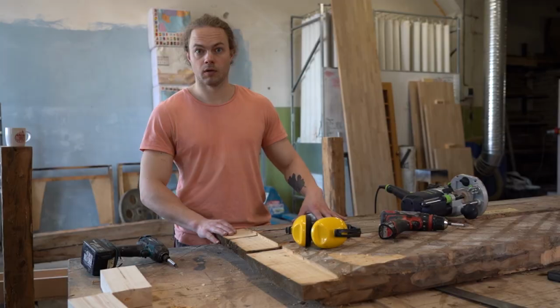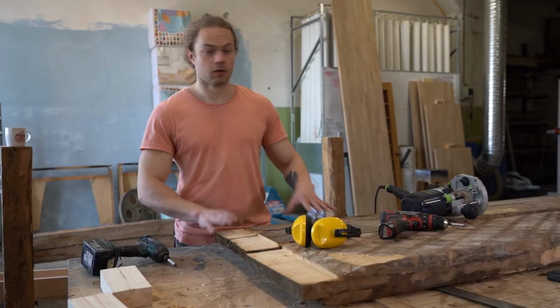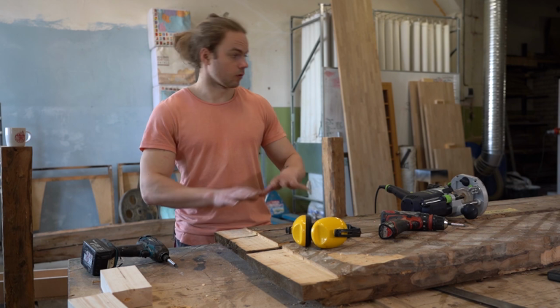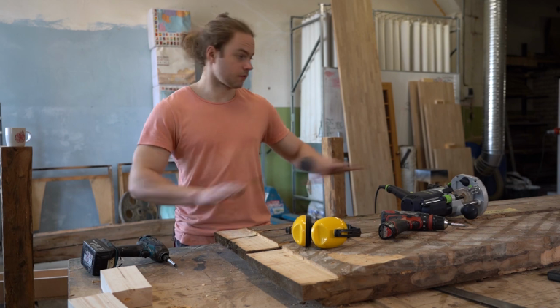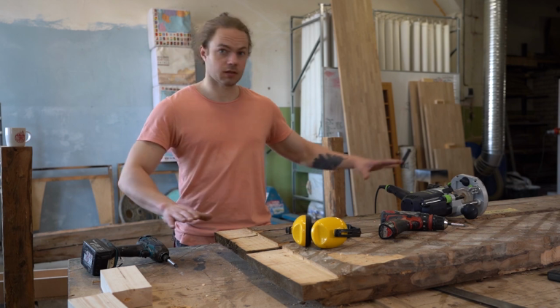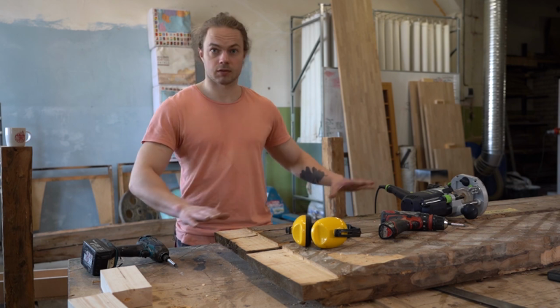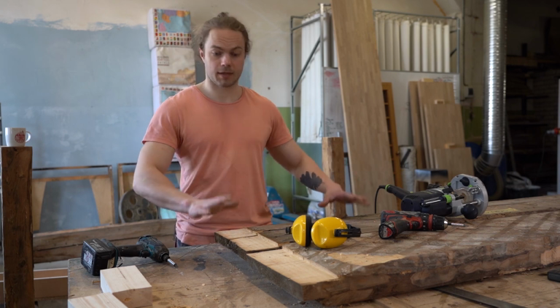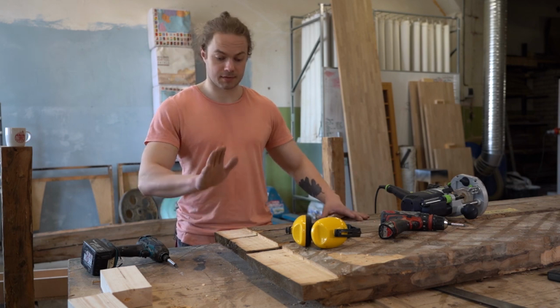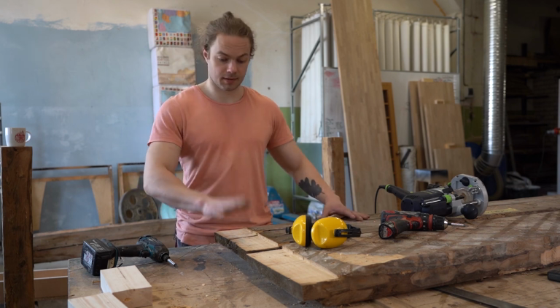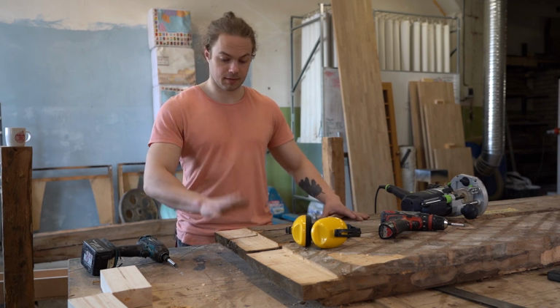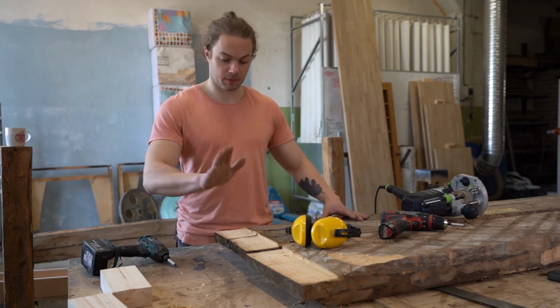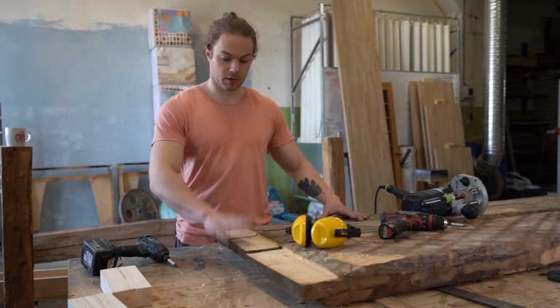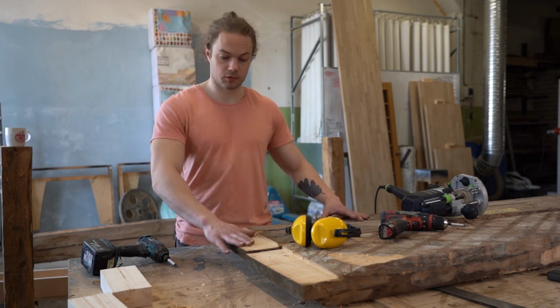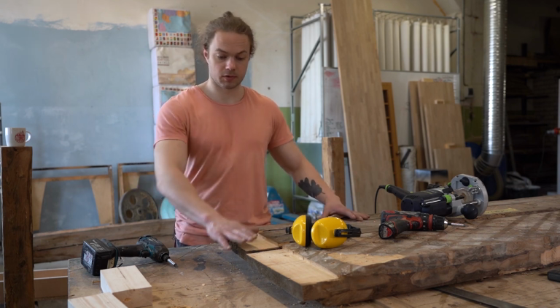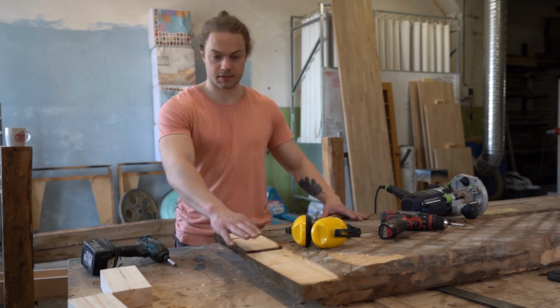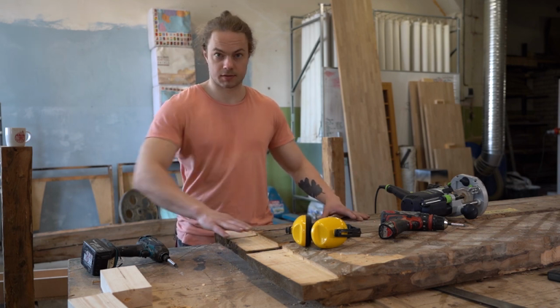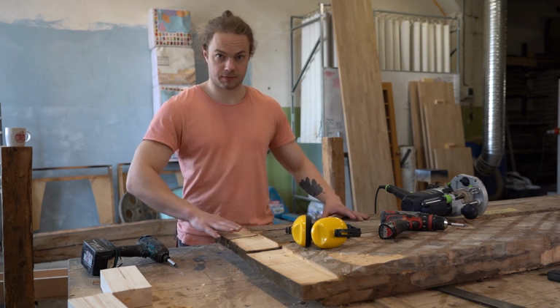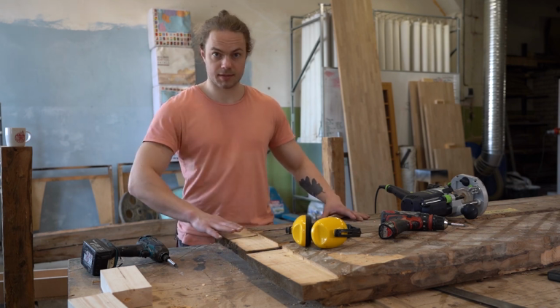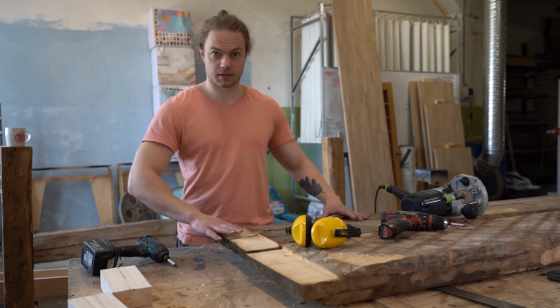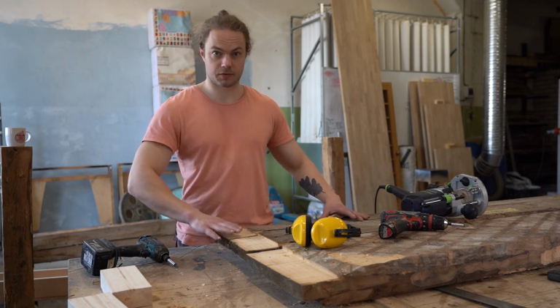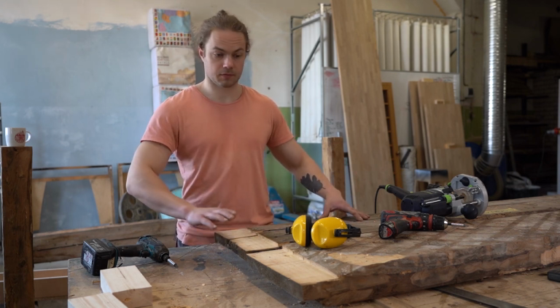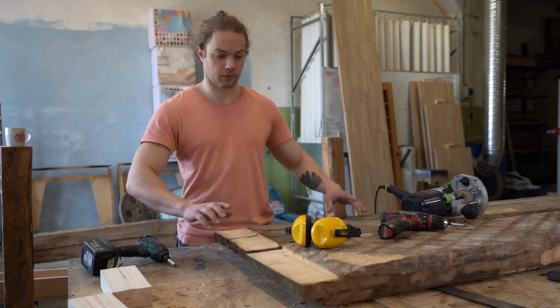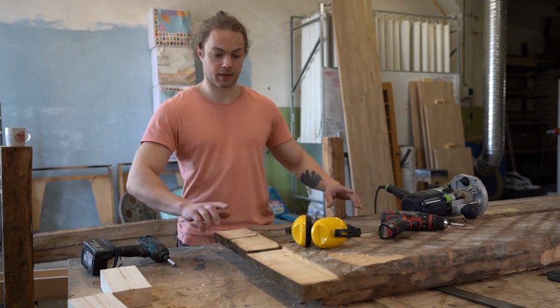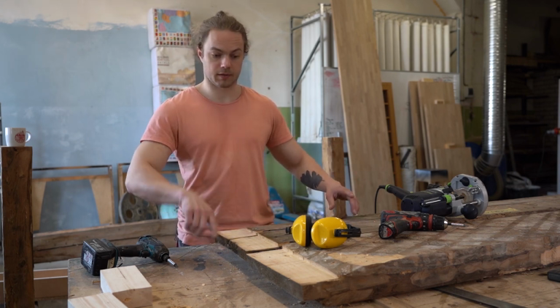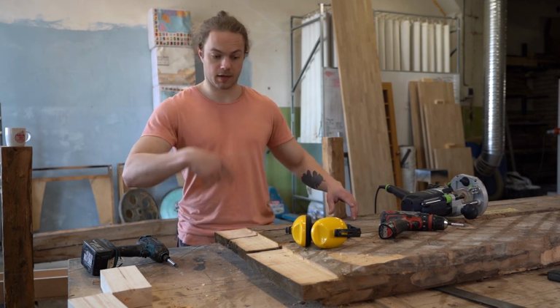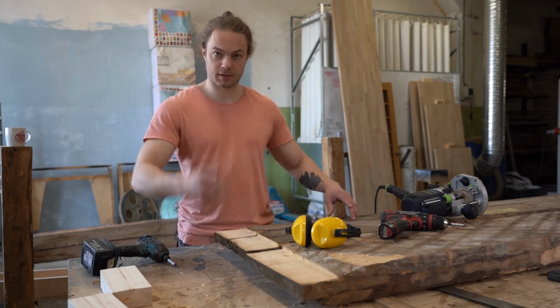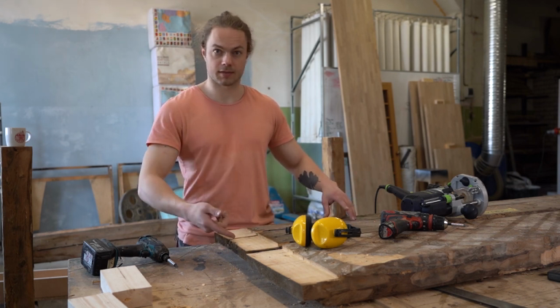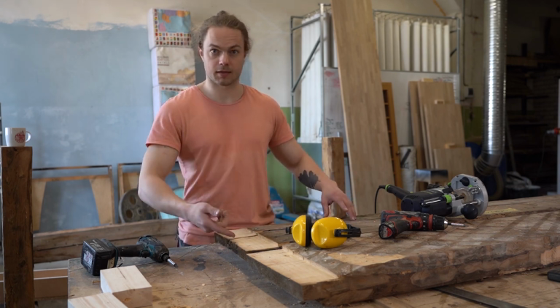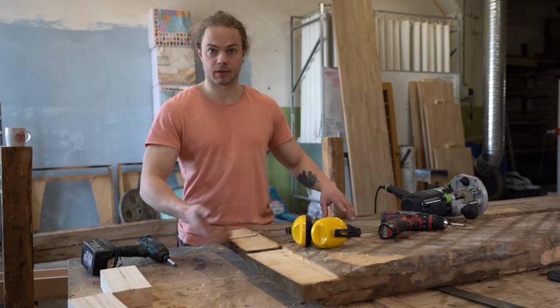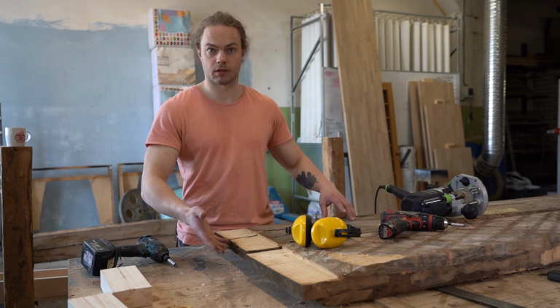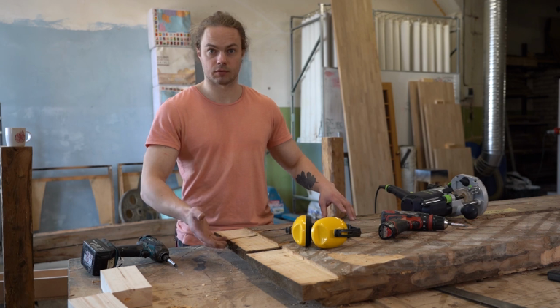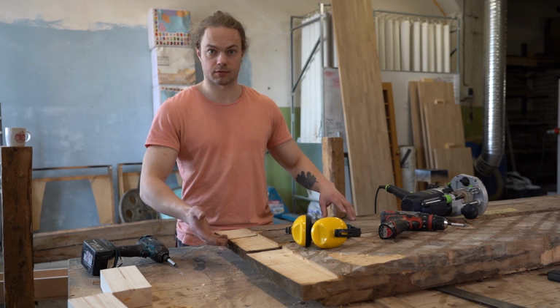This facial side is done, and now I can utilize this flat surface for making the other side parallel to it.